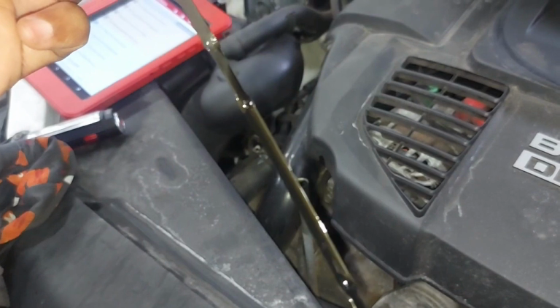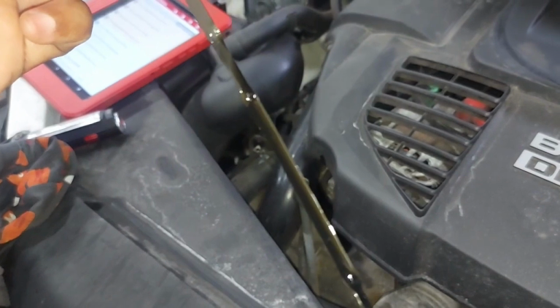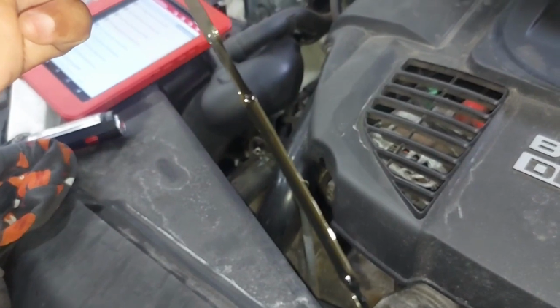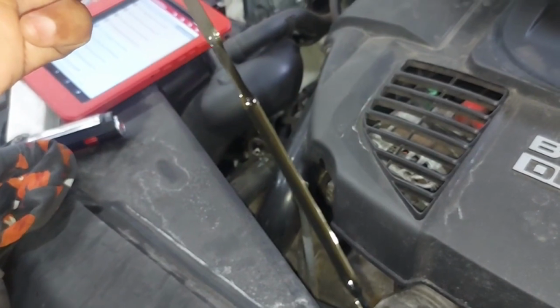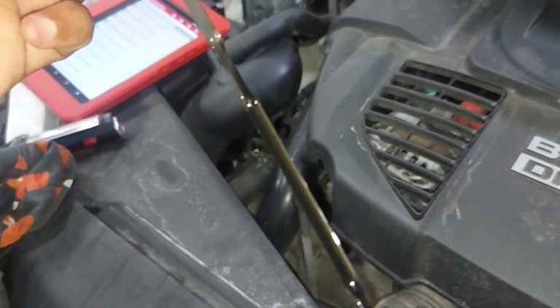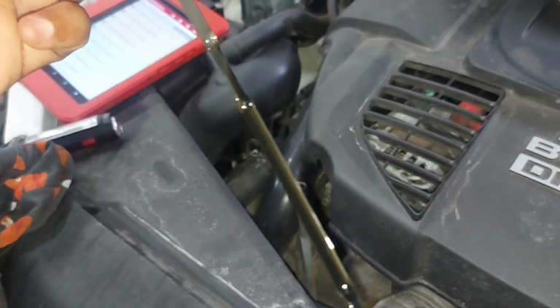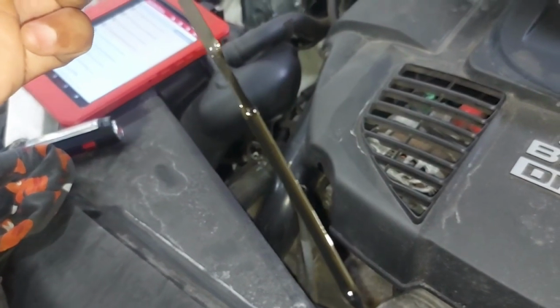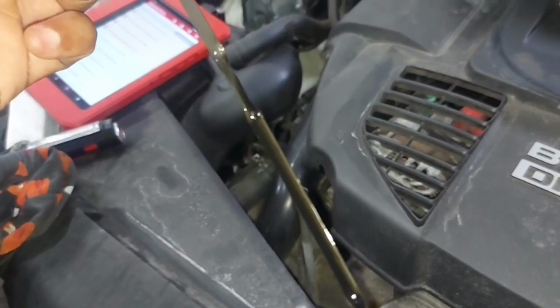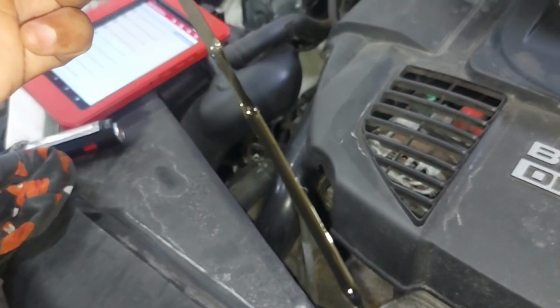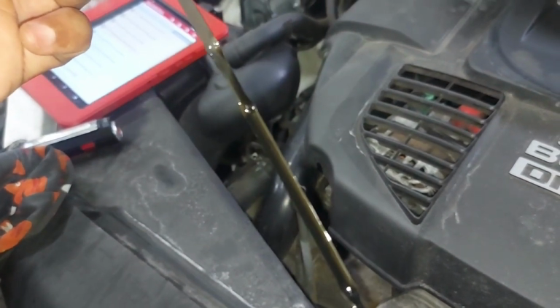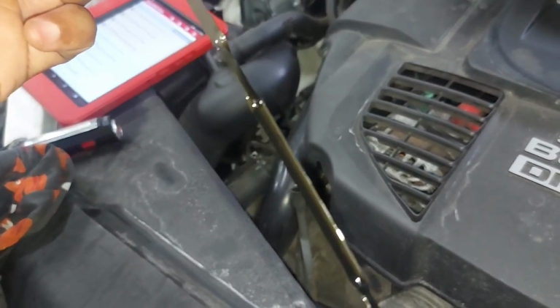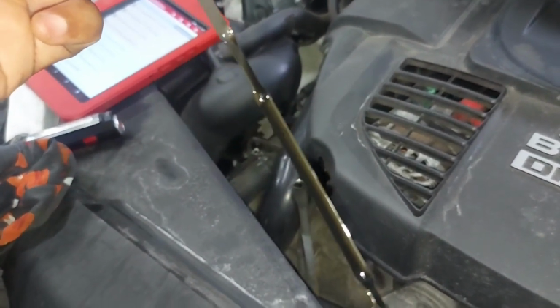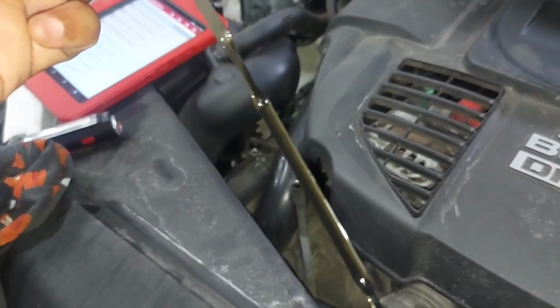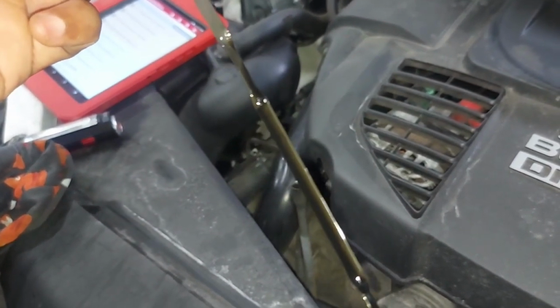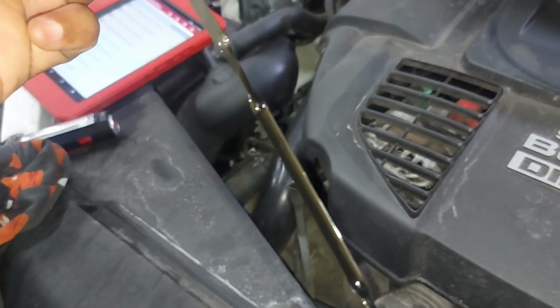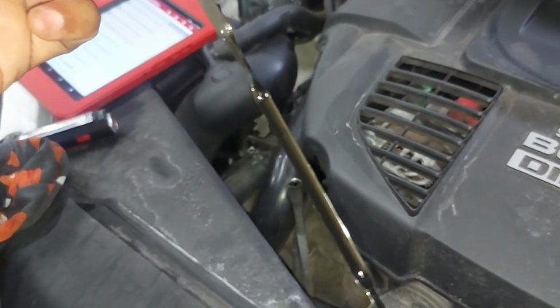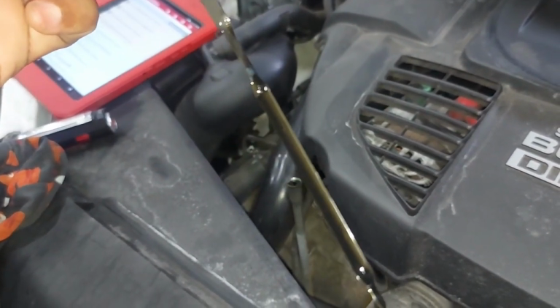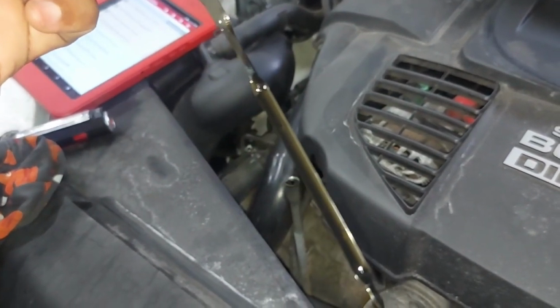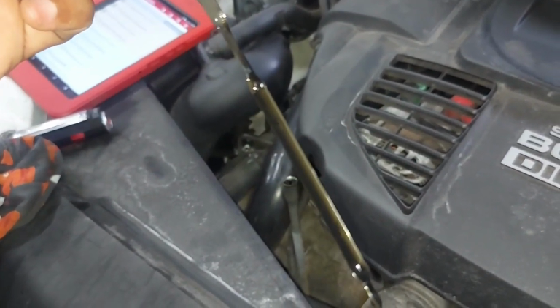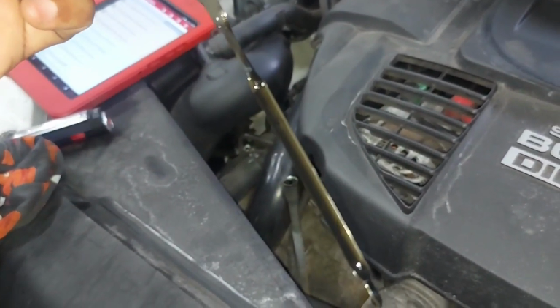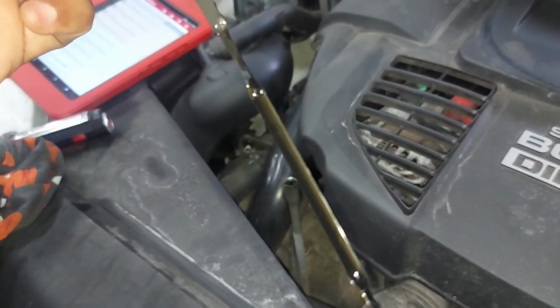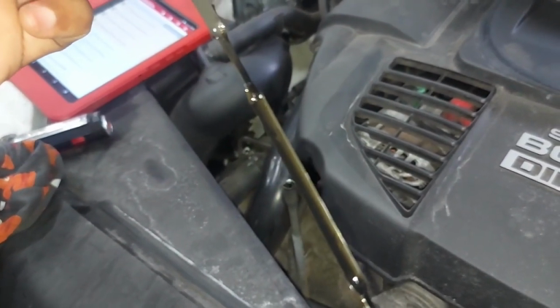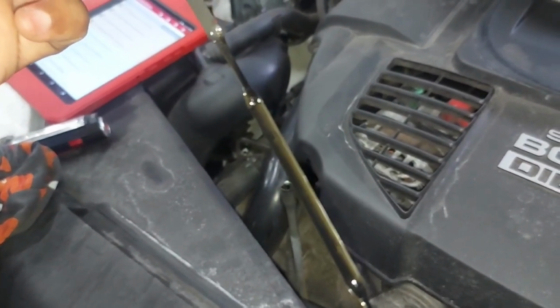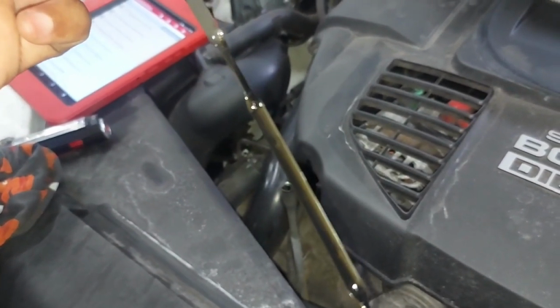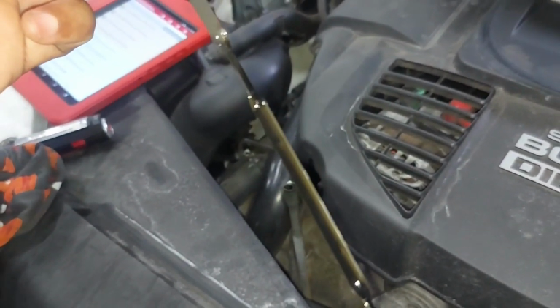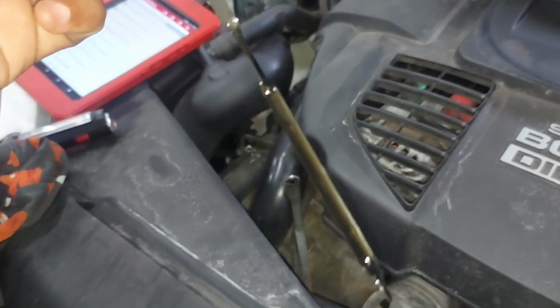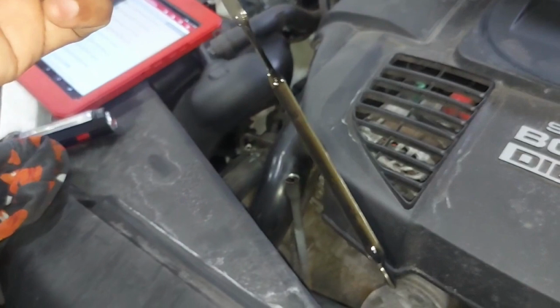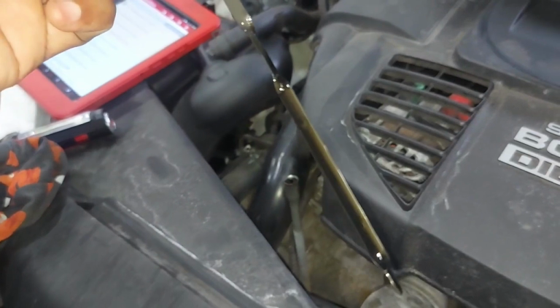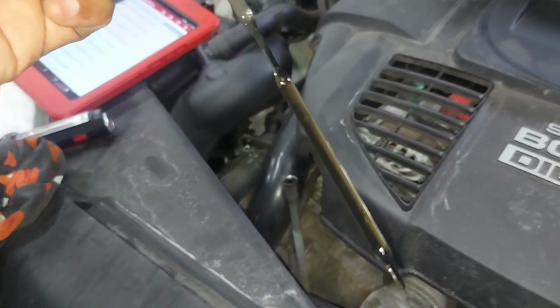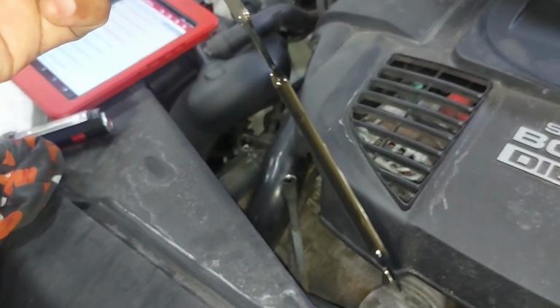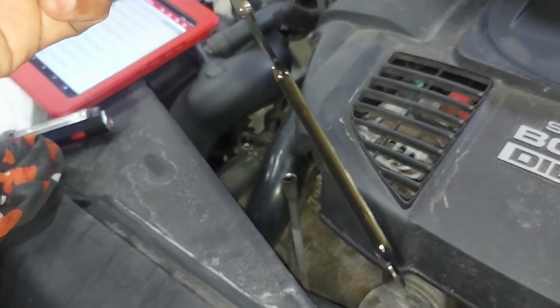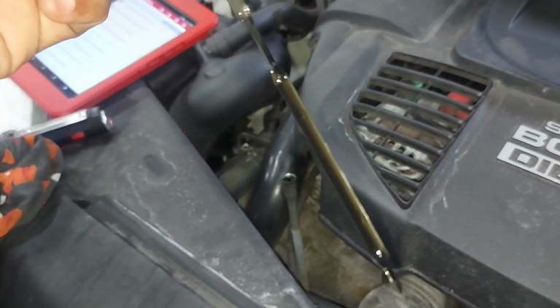But for now, we want to connect the diagnostic machine and see what codes we're getting.